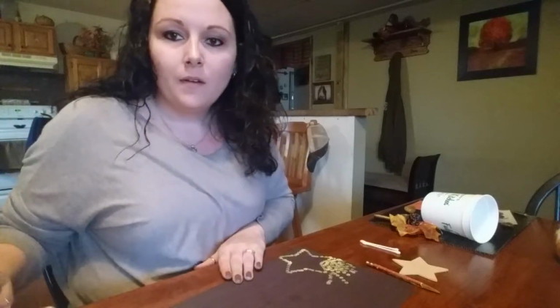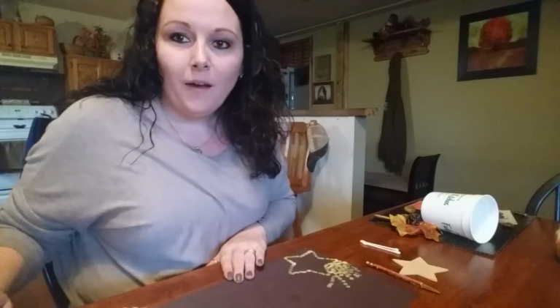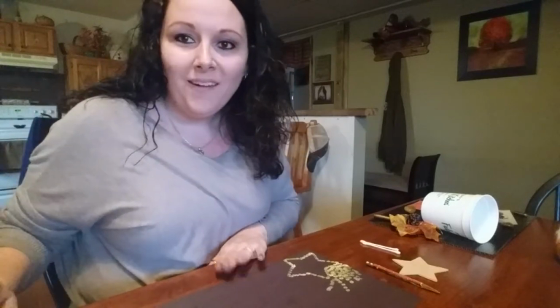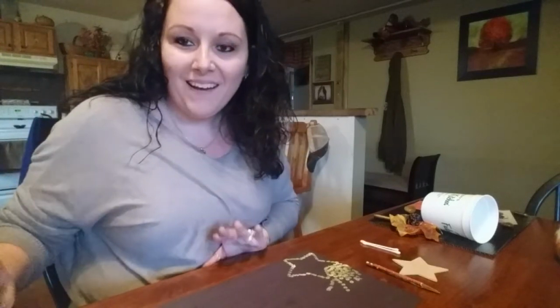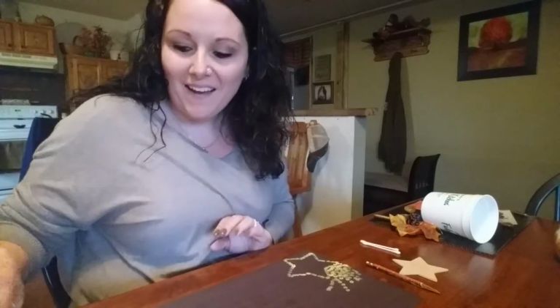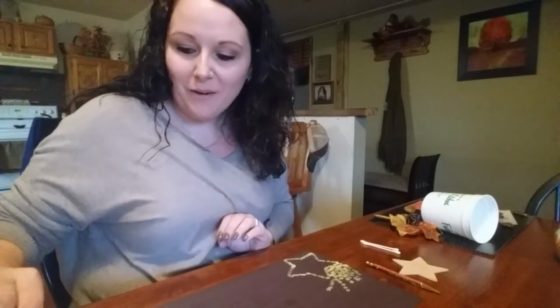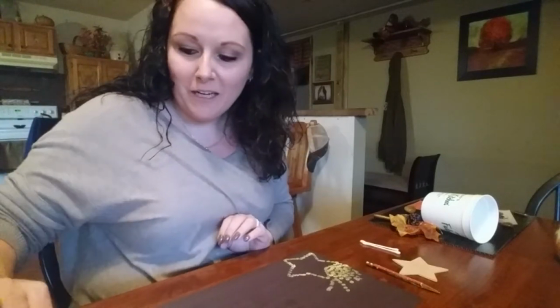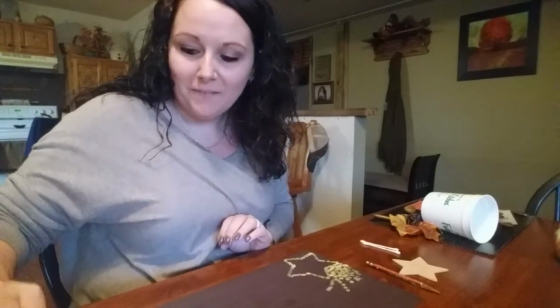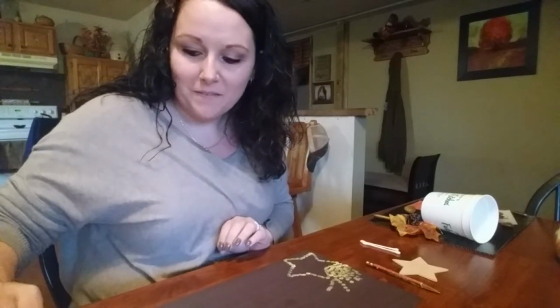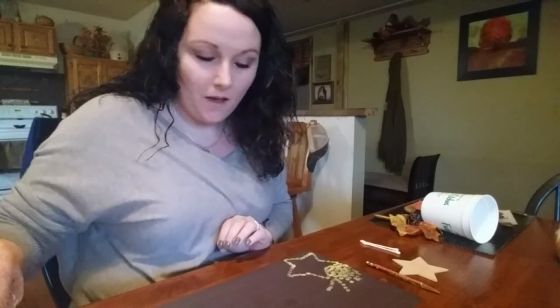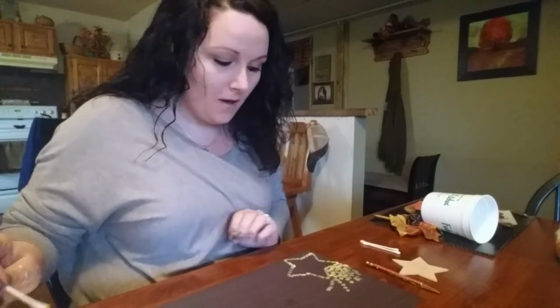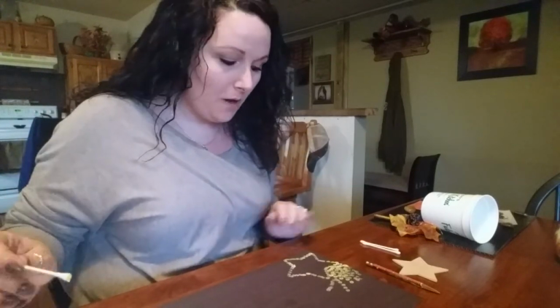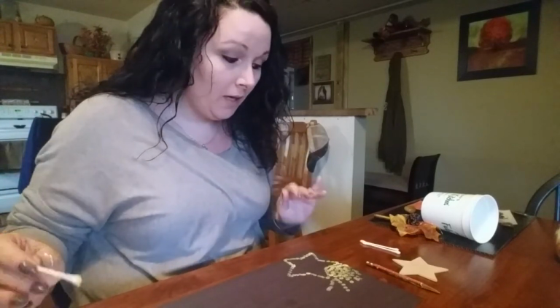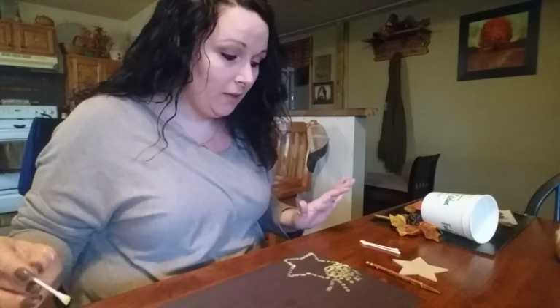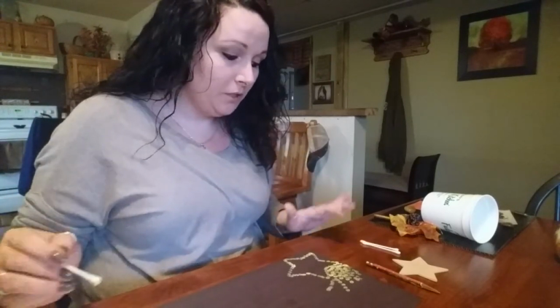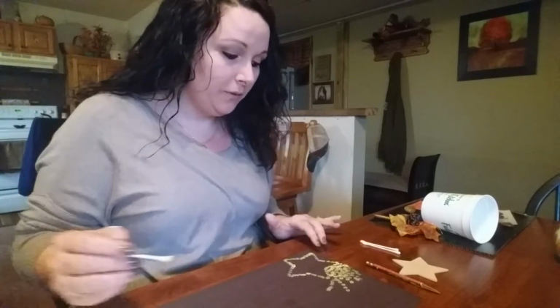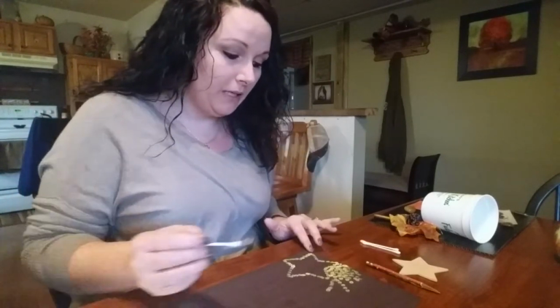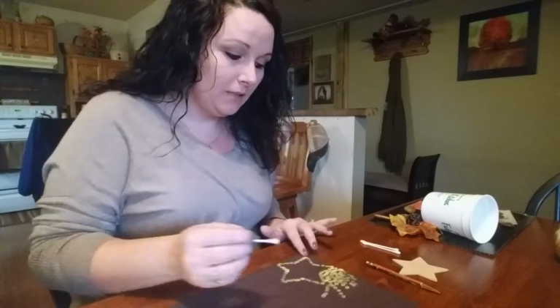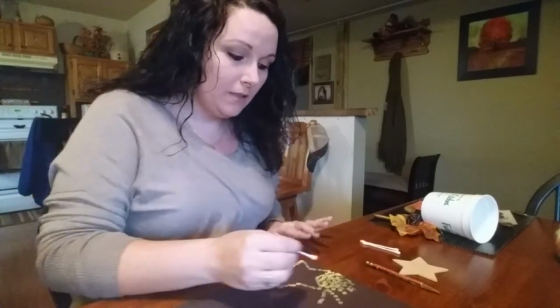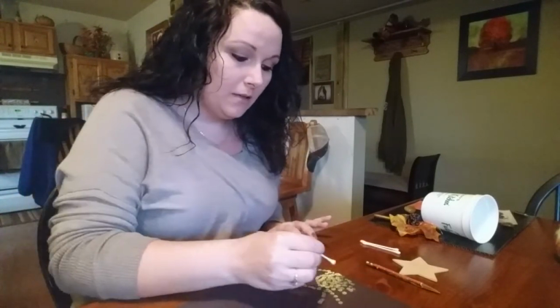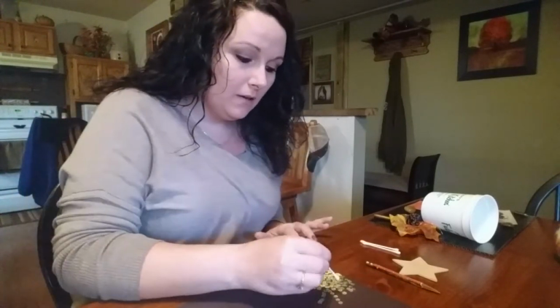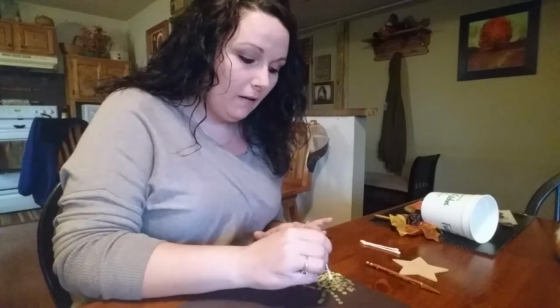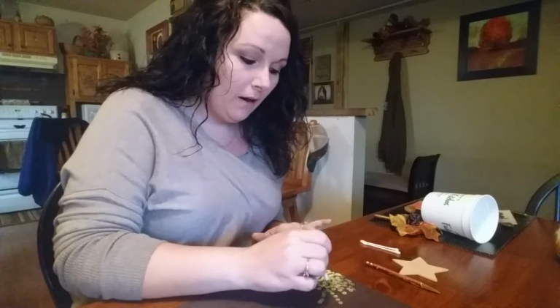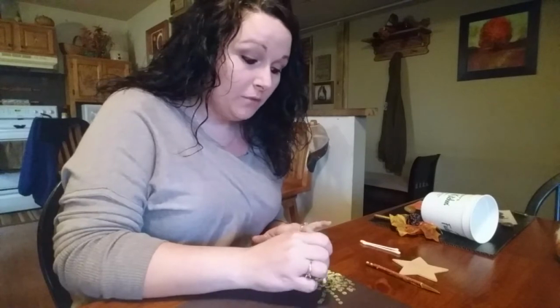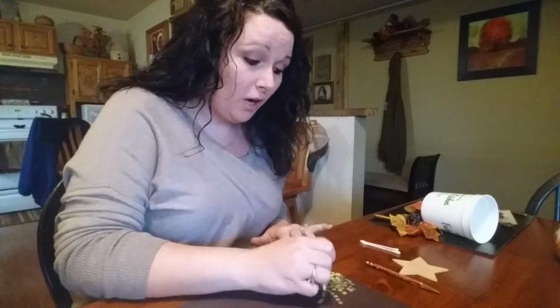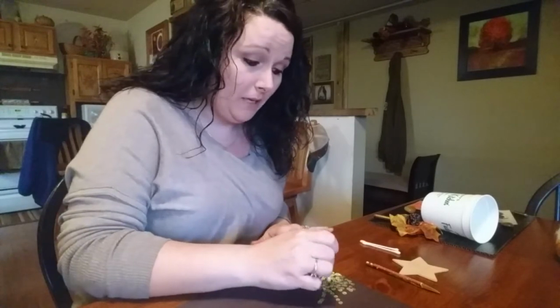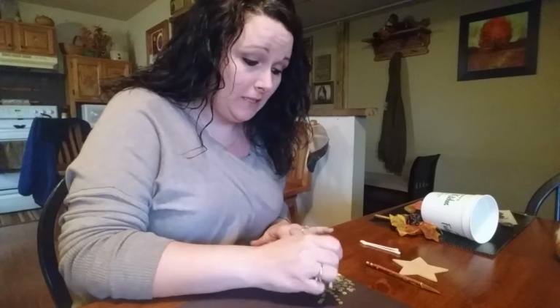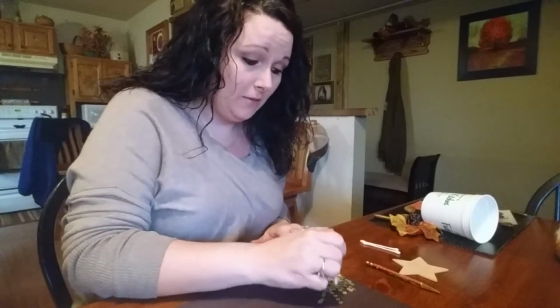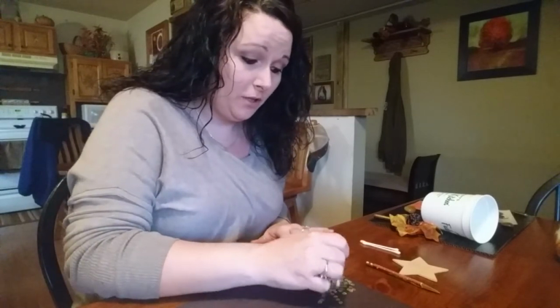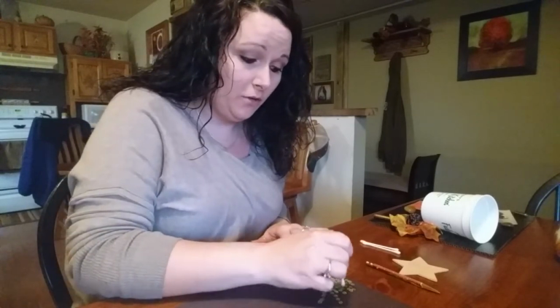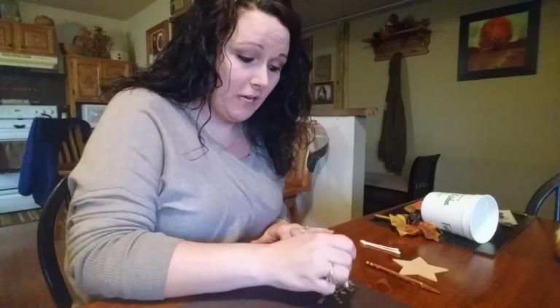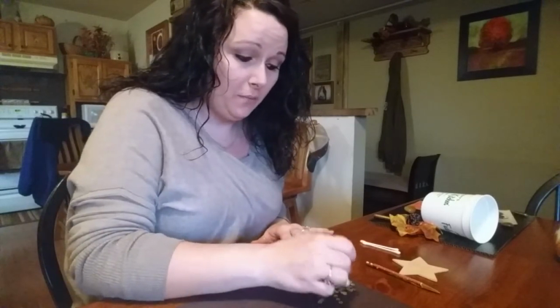Hi everybody. I am doing dot painting with a Q-tip.